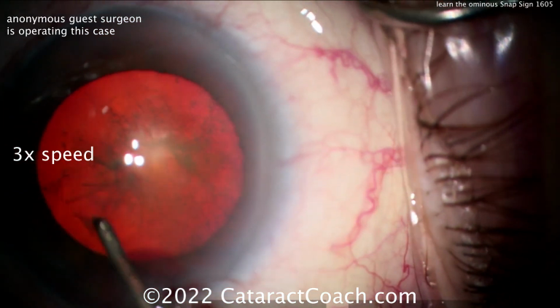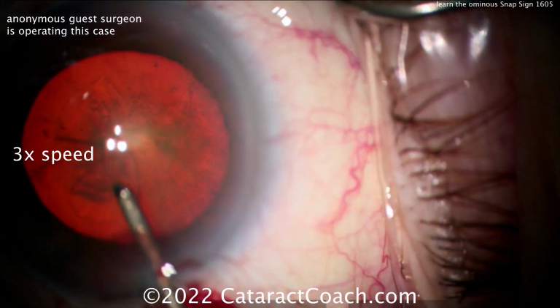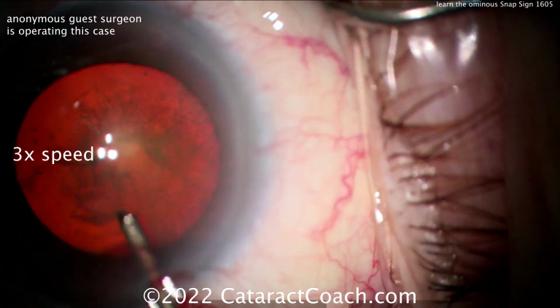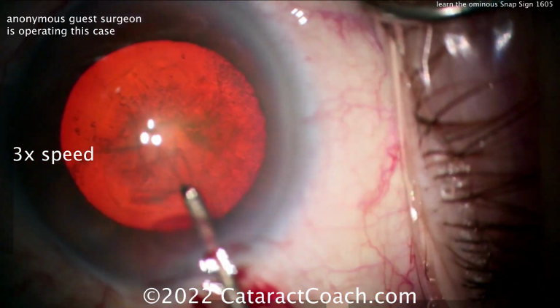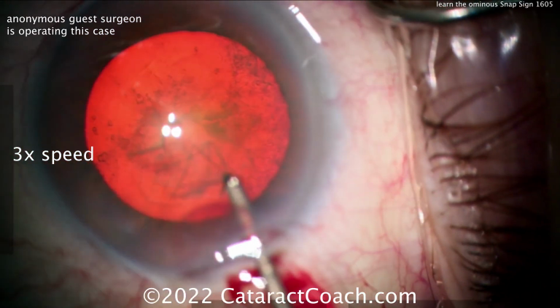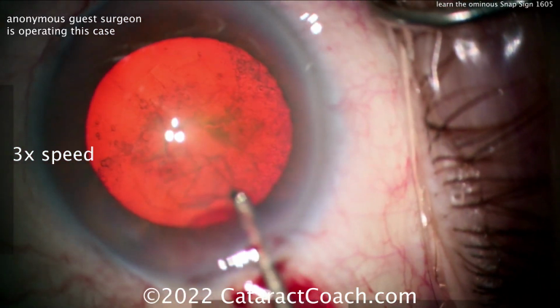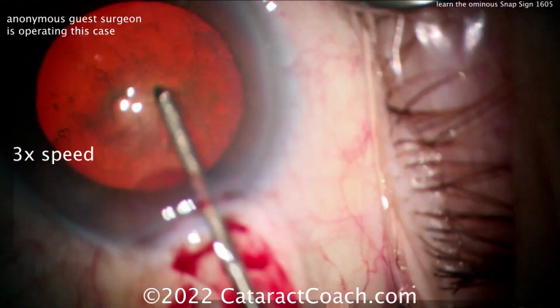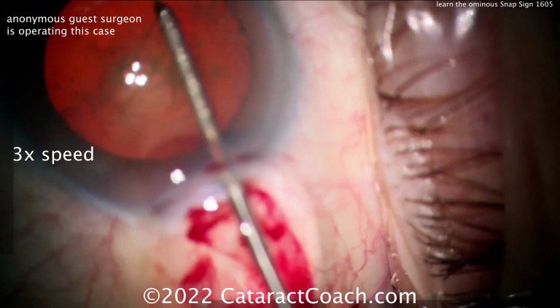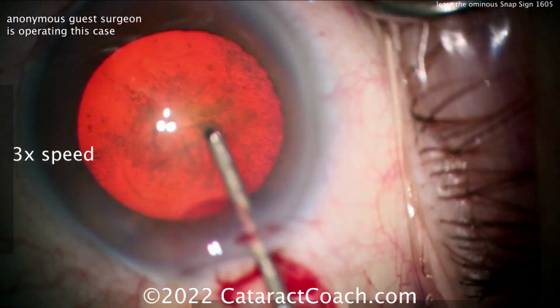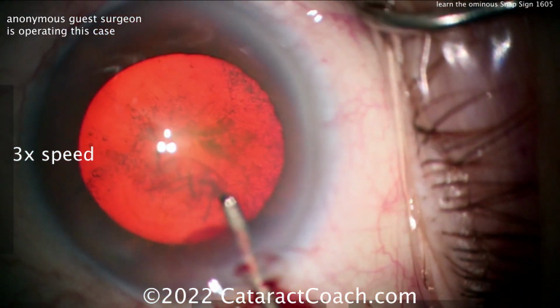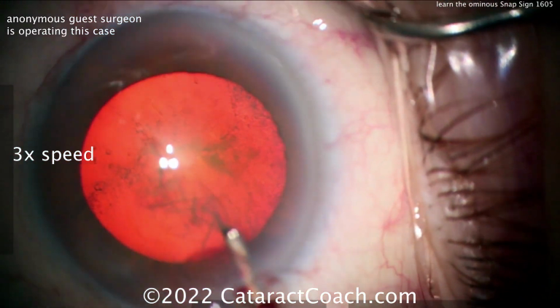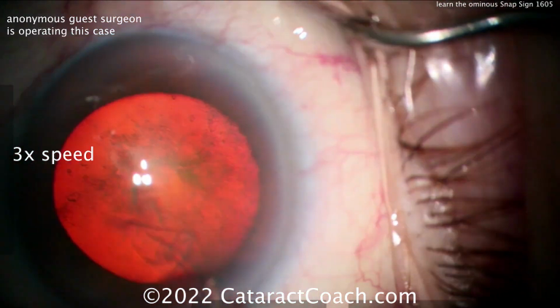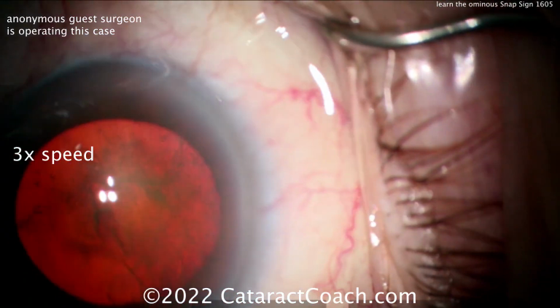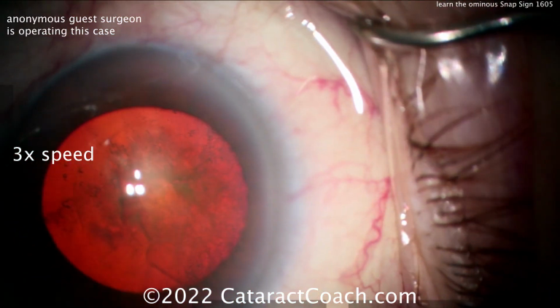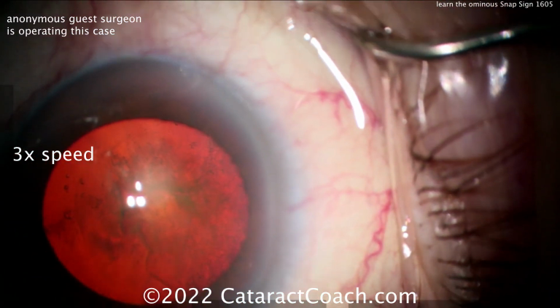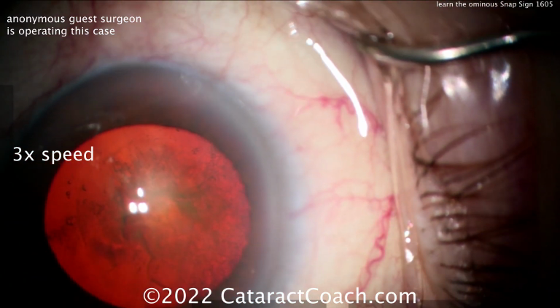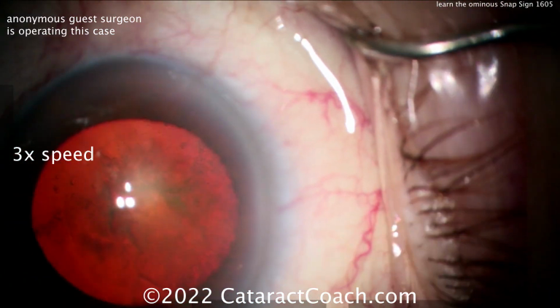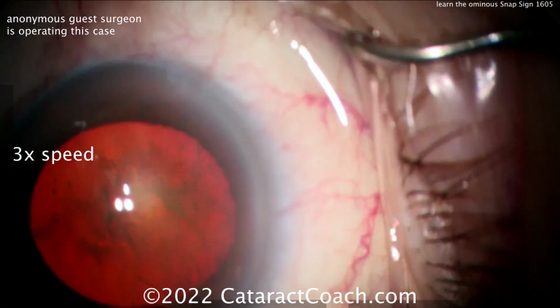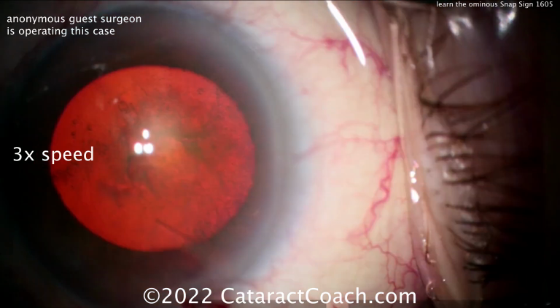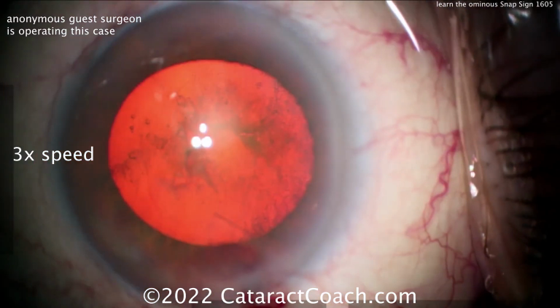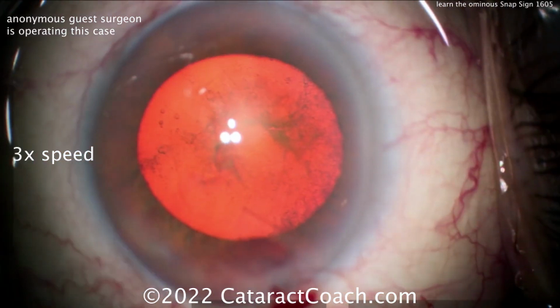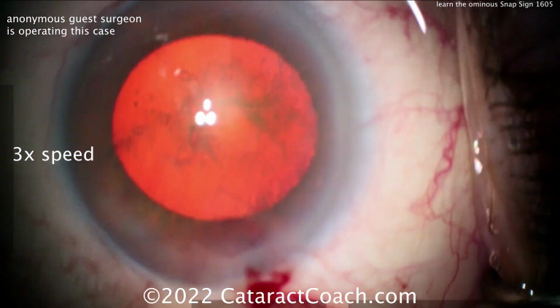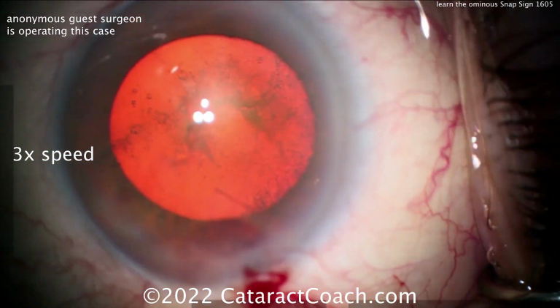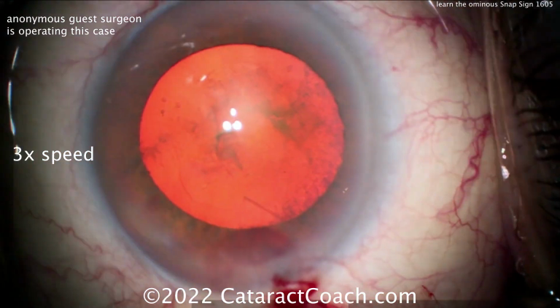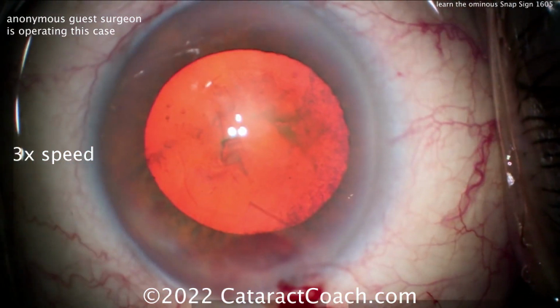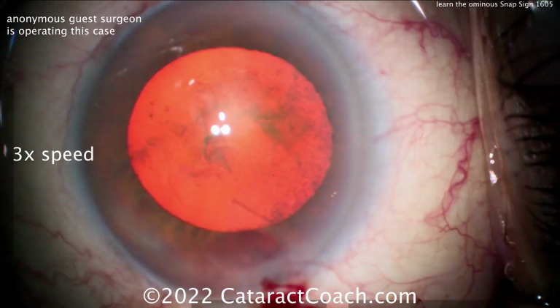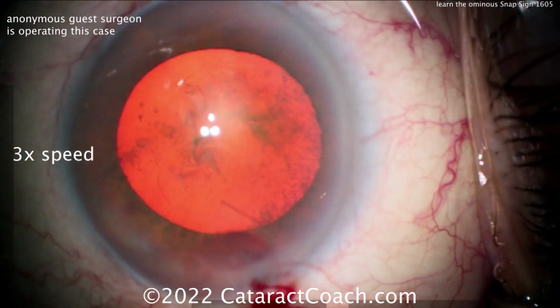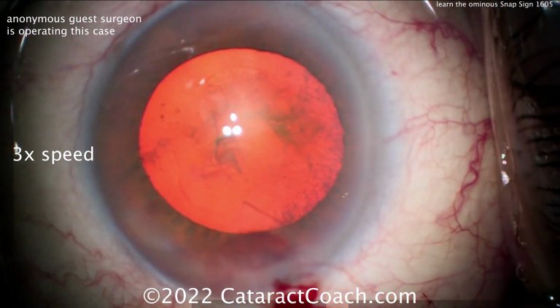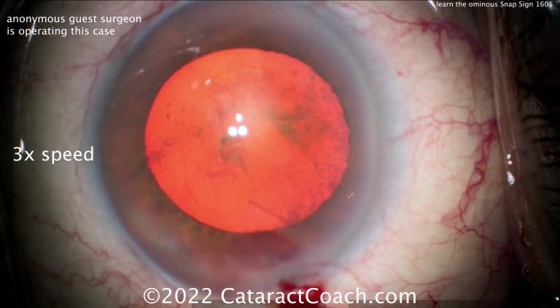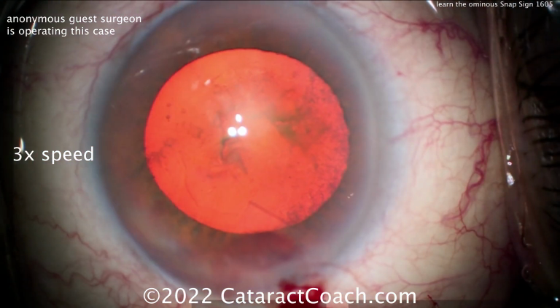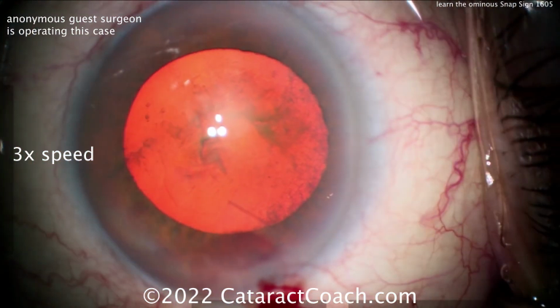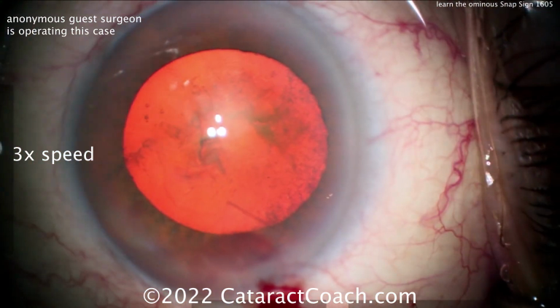Watch carefully — we have an anonymous service operating here. This is a normal type of cataract that looks like an intact posterior capsule. The rhexis is completed and that looks great.